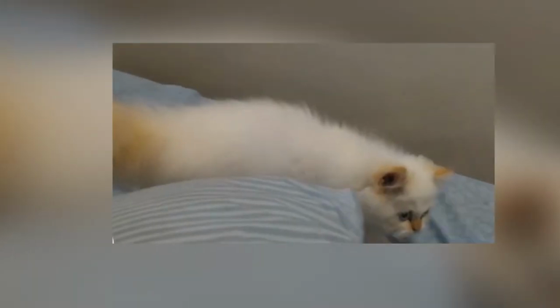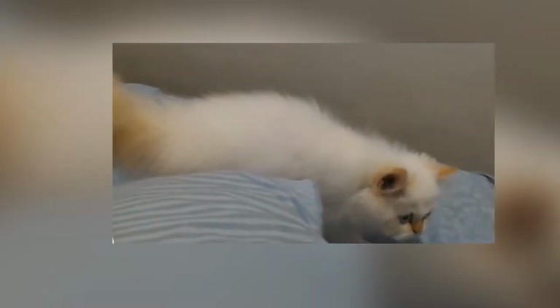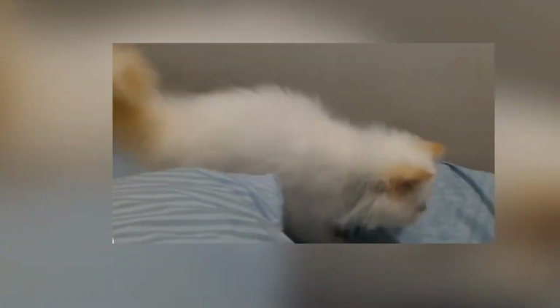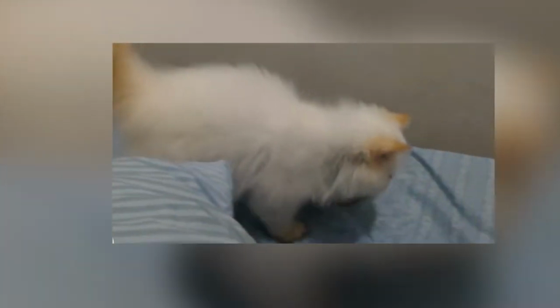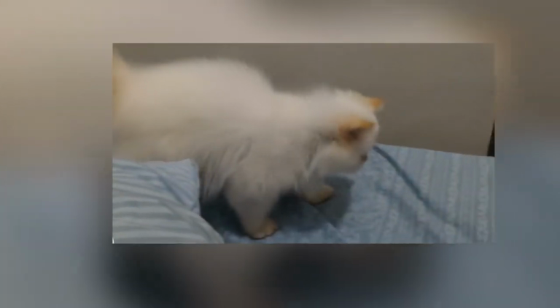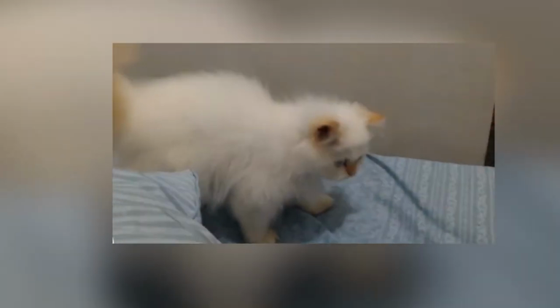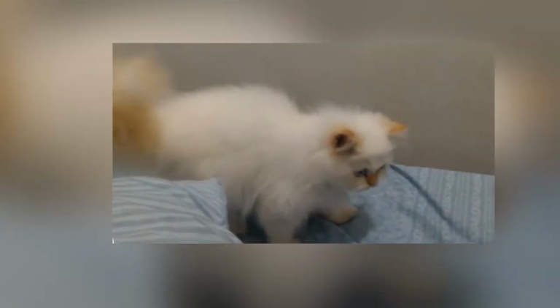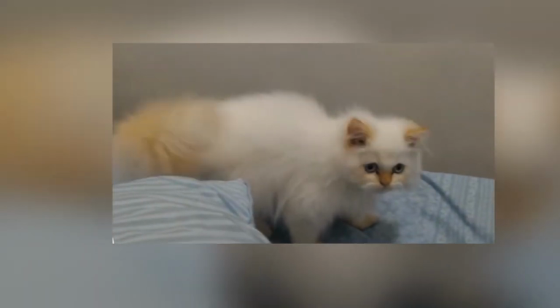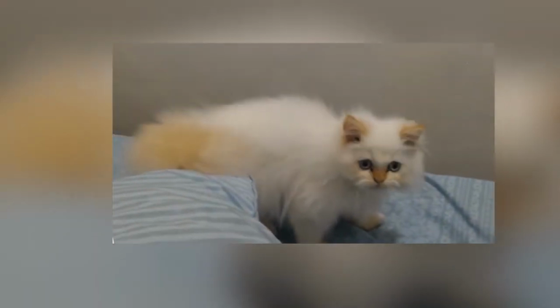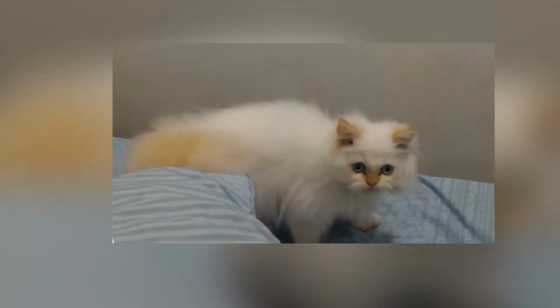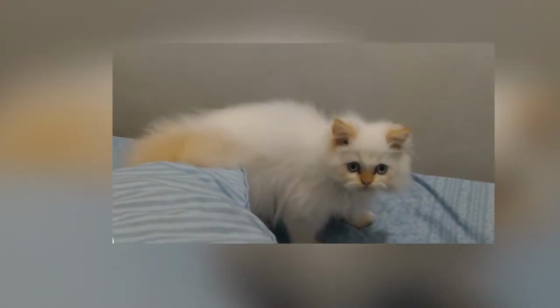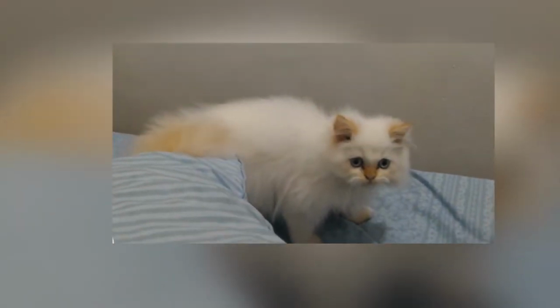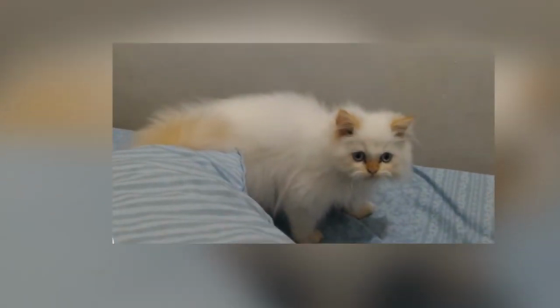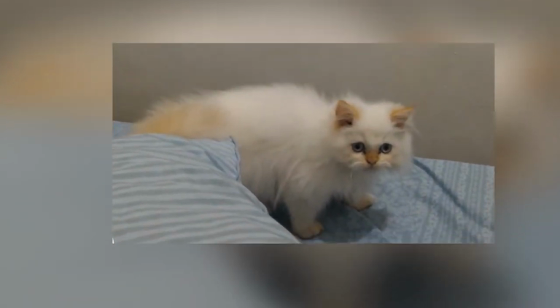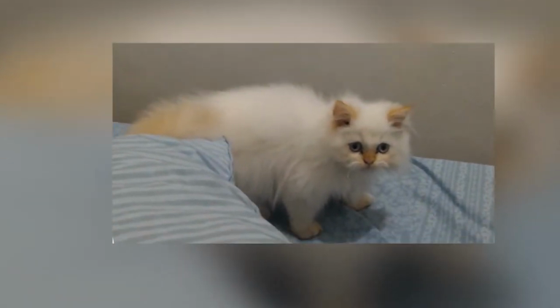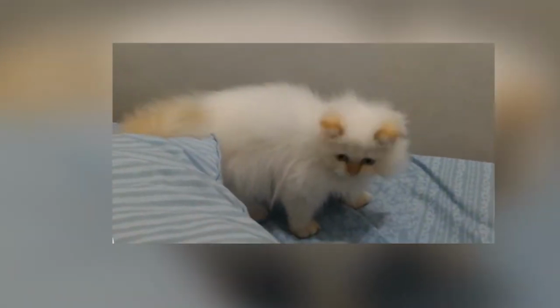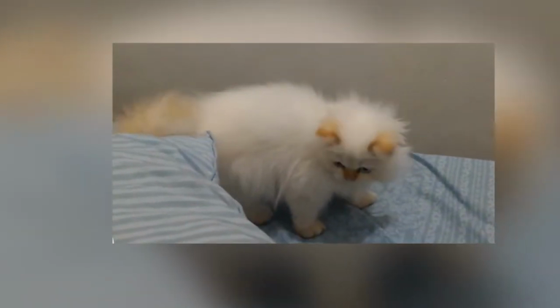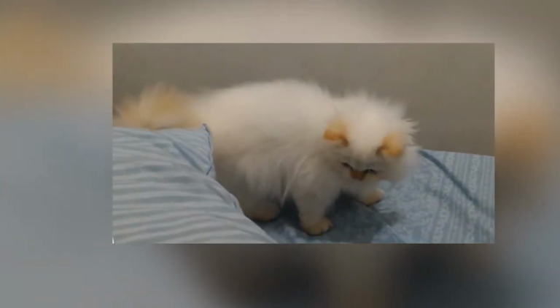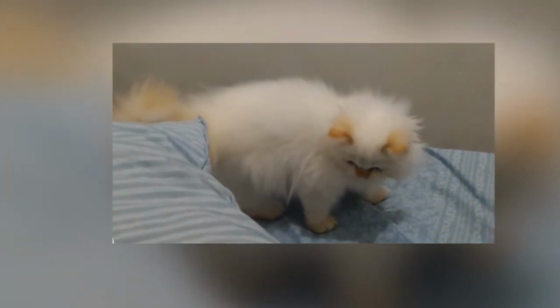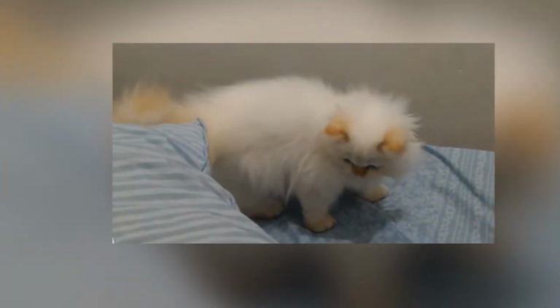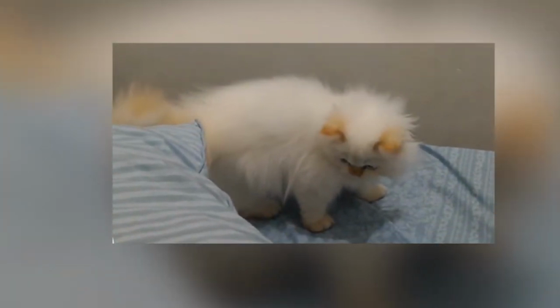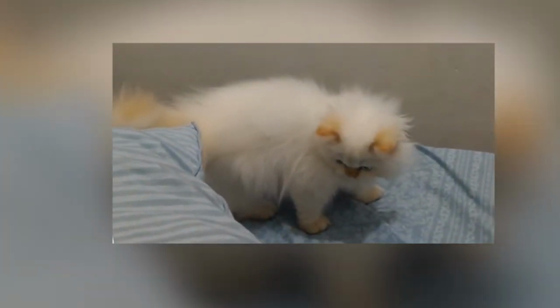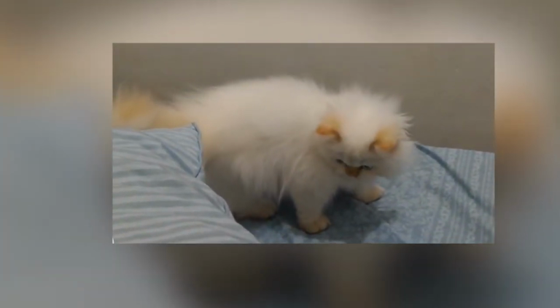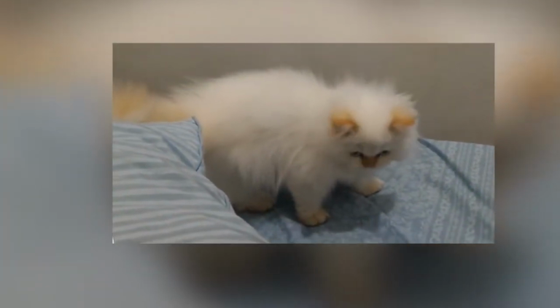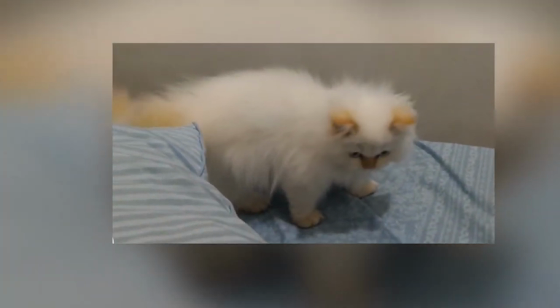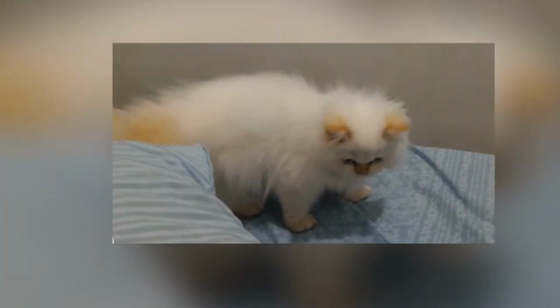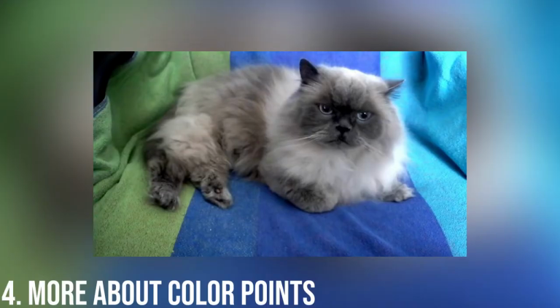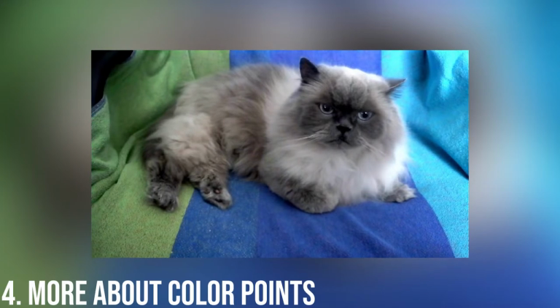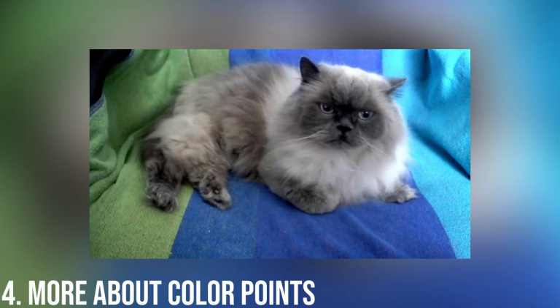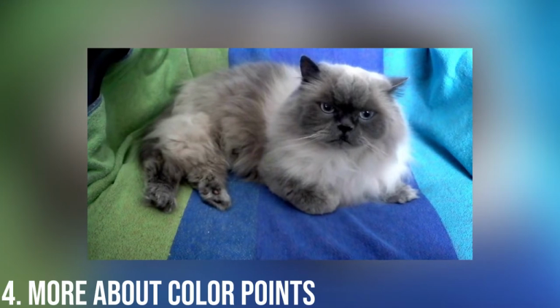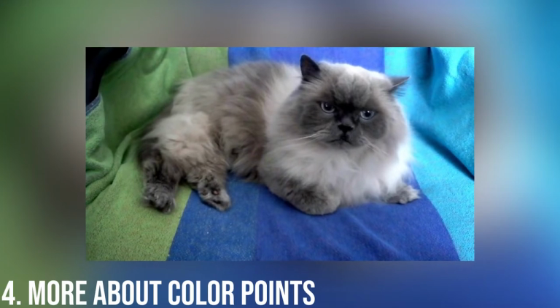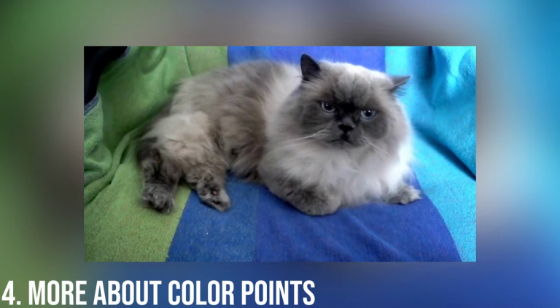Monthly or bi-monthly baths are also recommended for Himalayans.